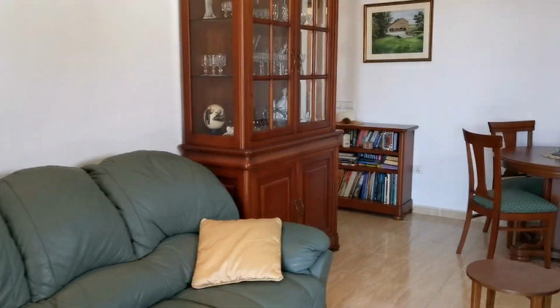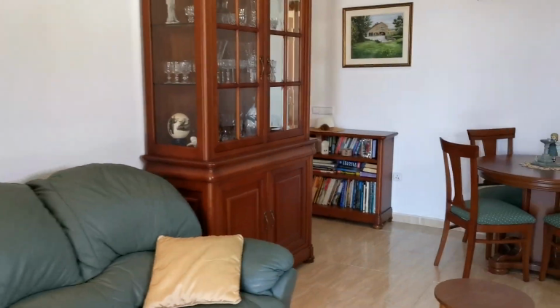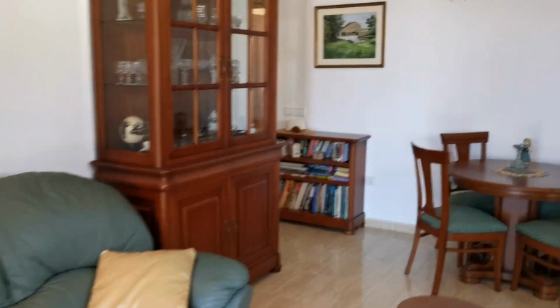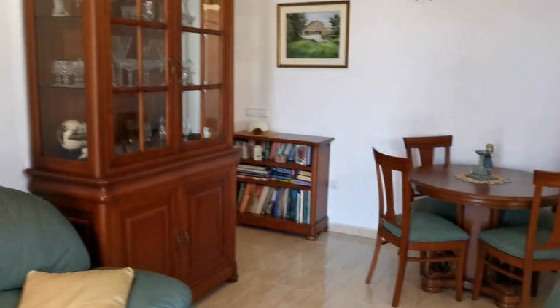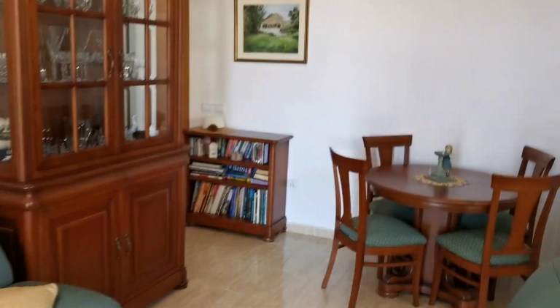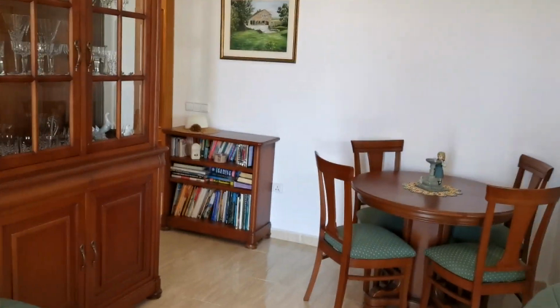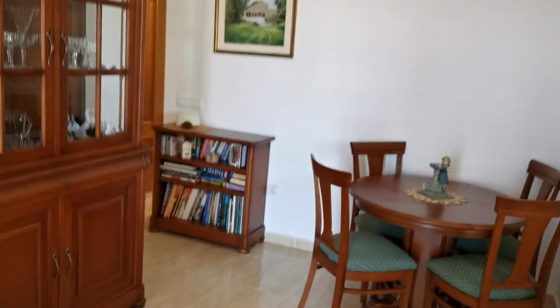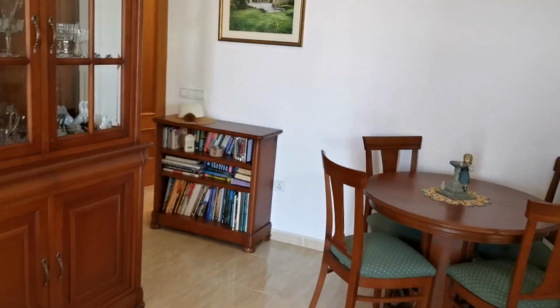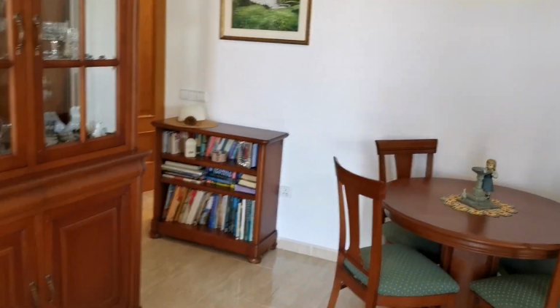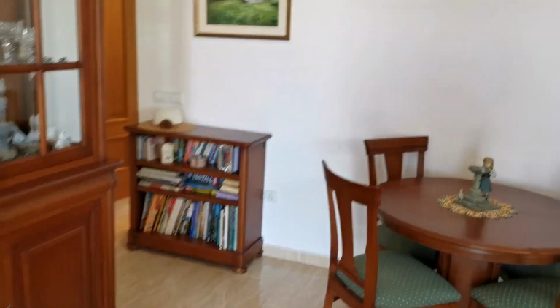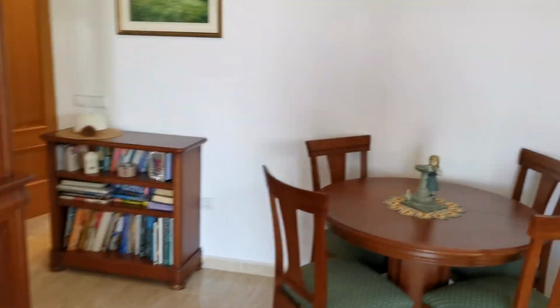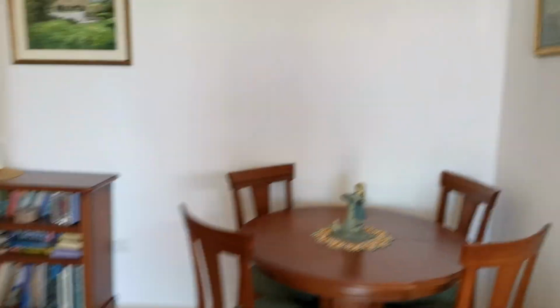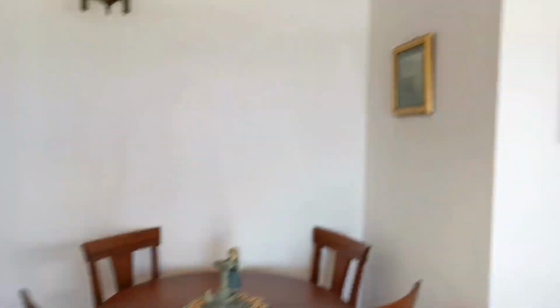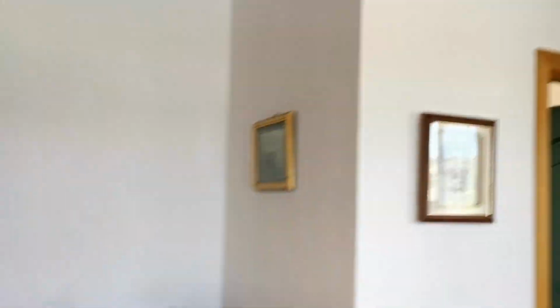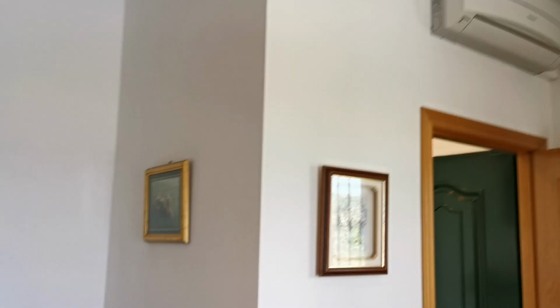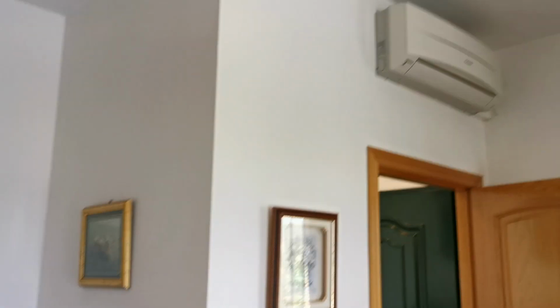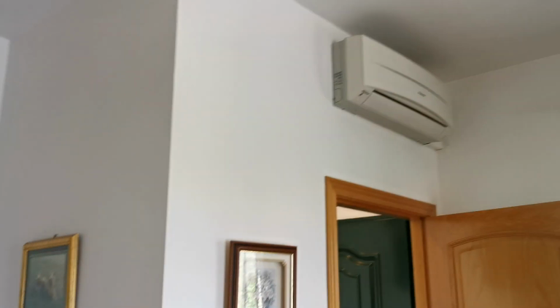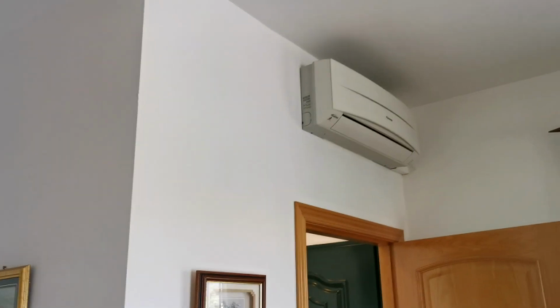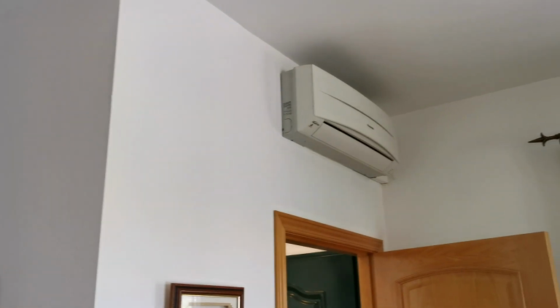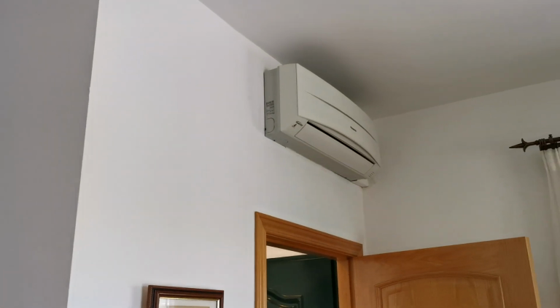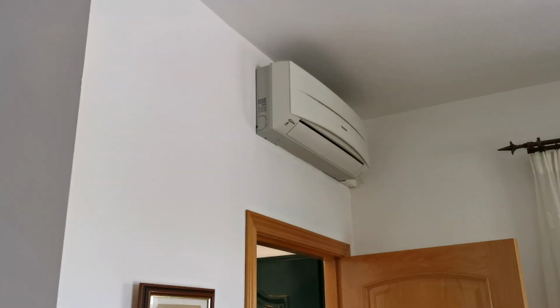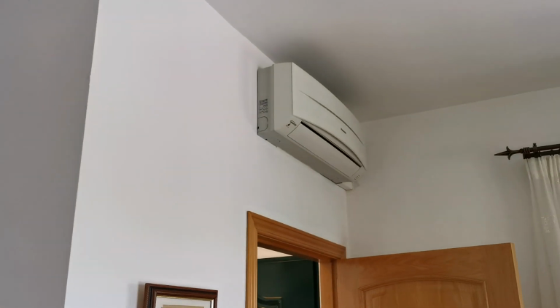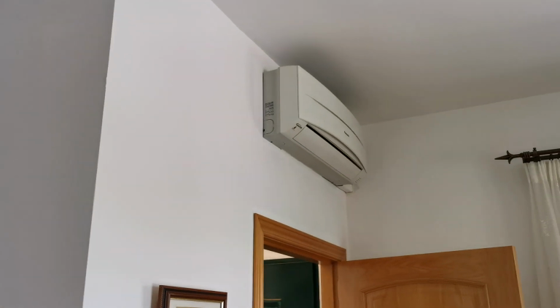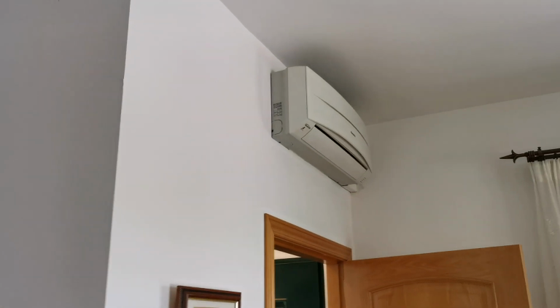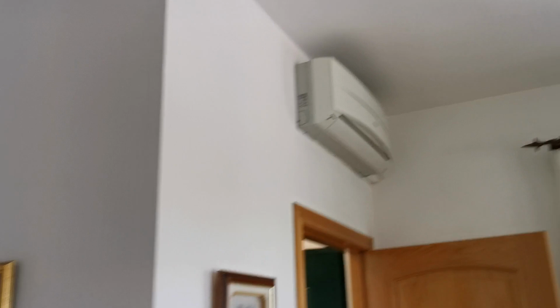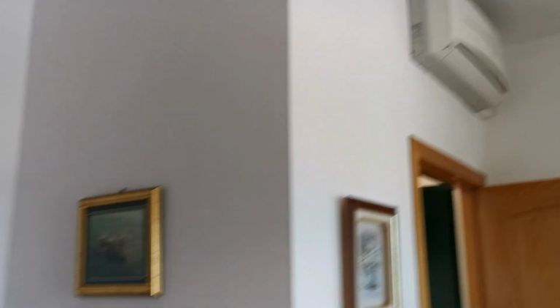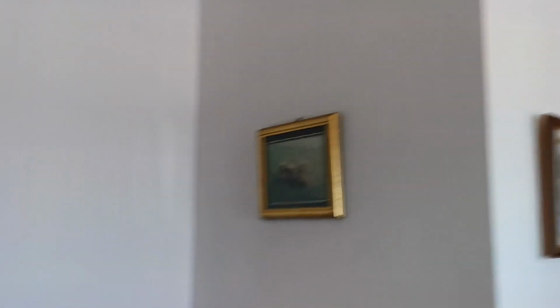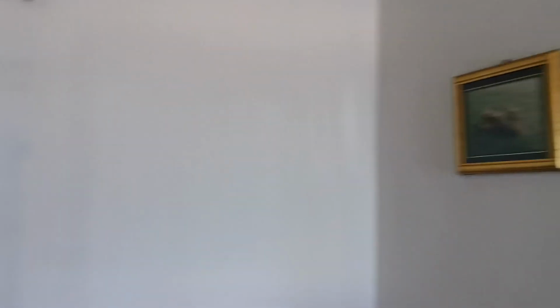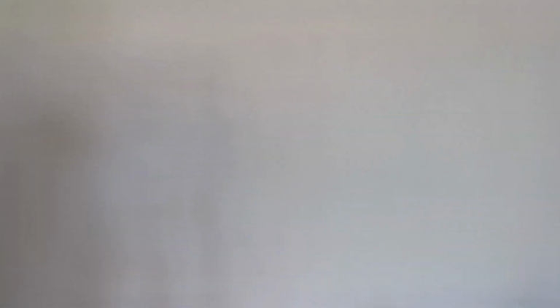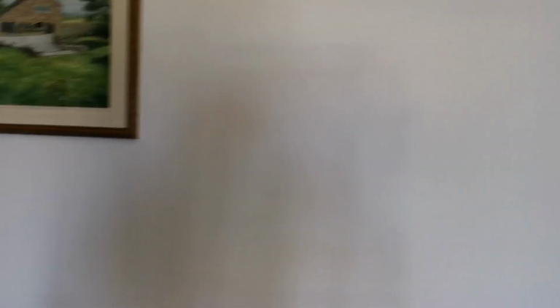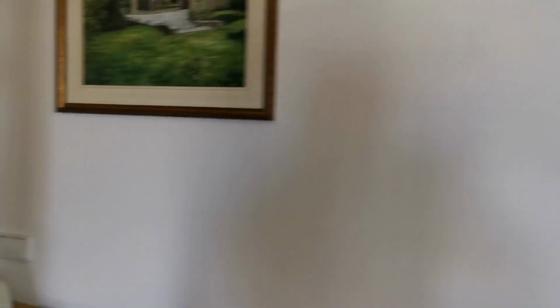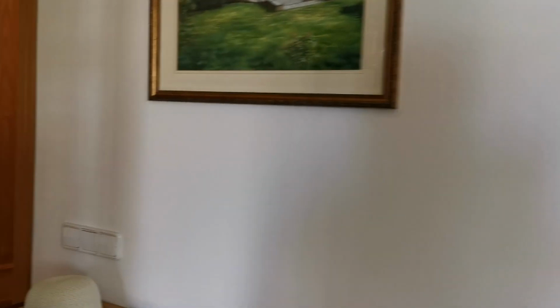There's a dining table area, and air conditioning in all these rooms — inverter hot and cold.